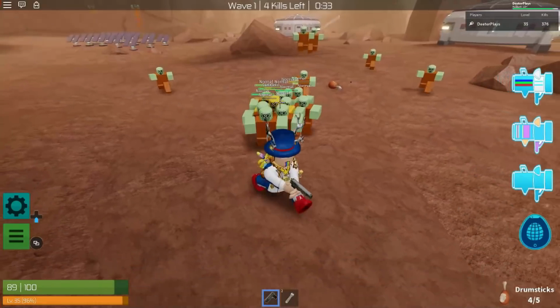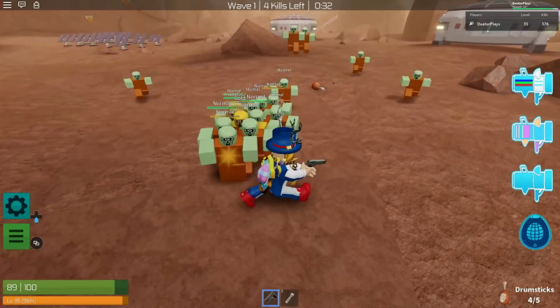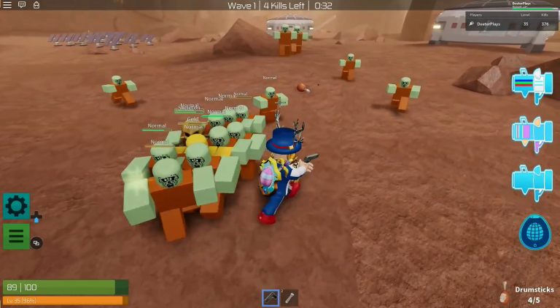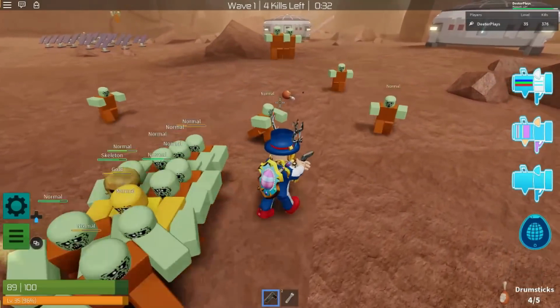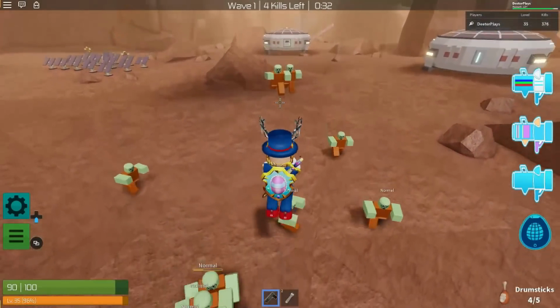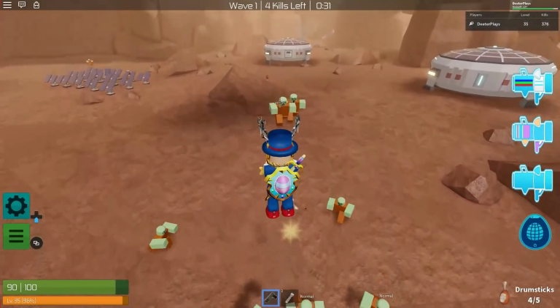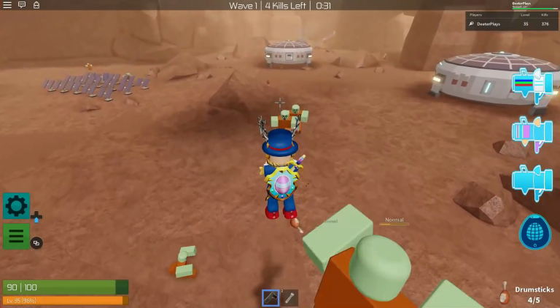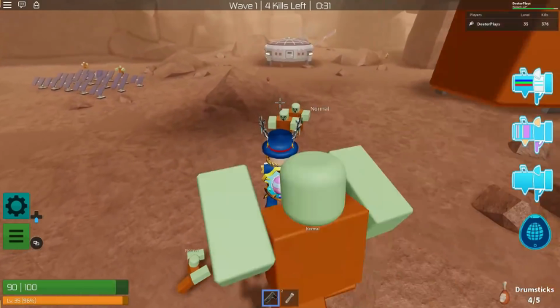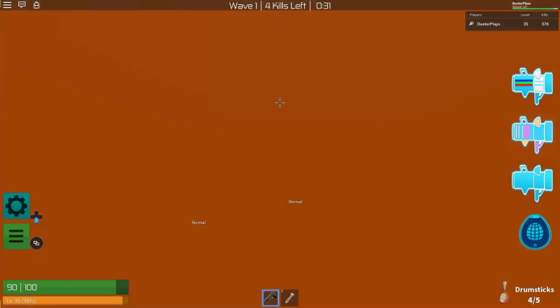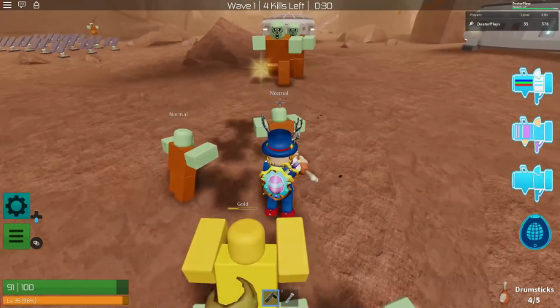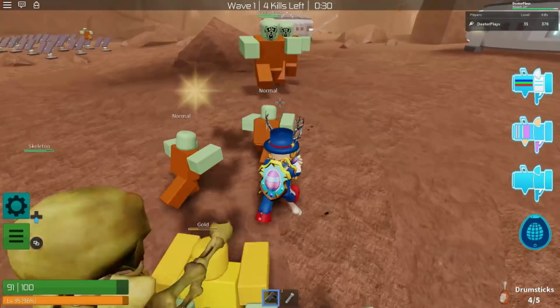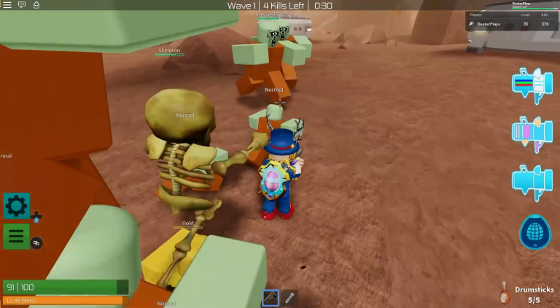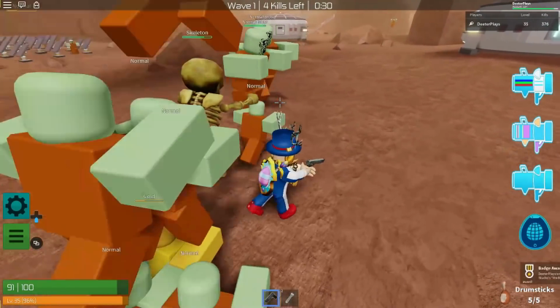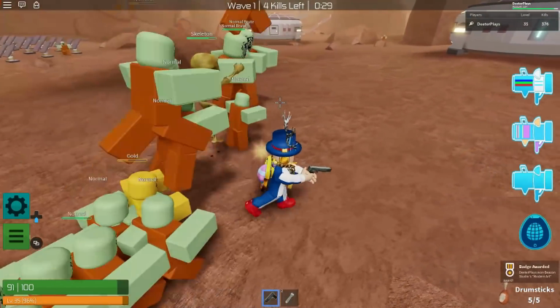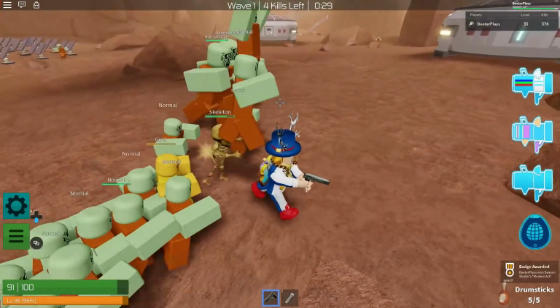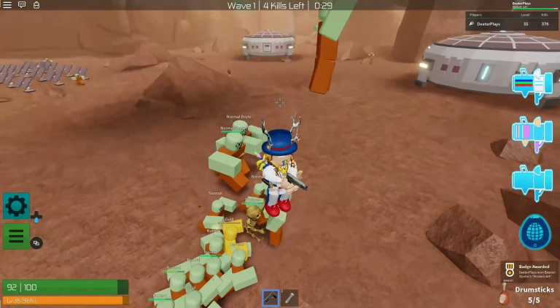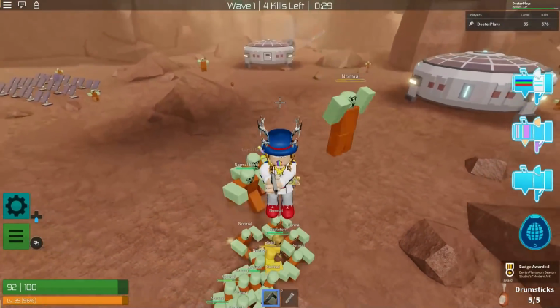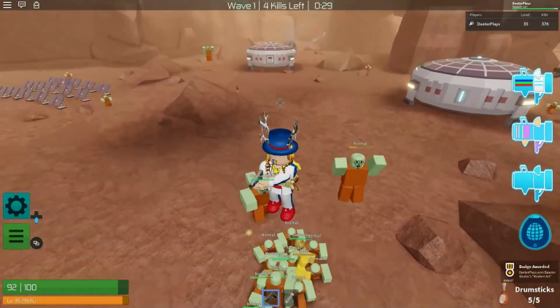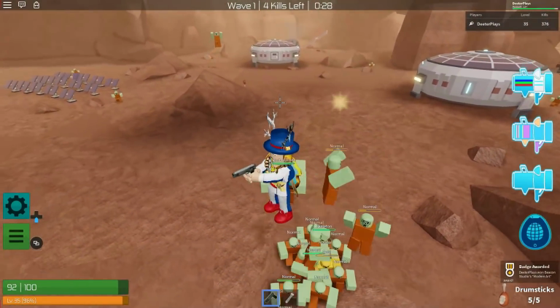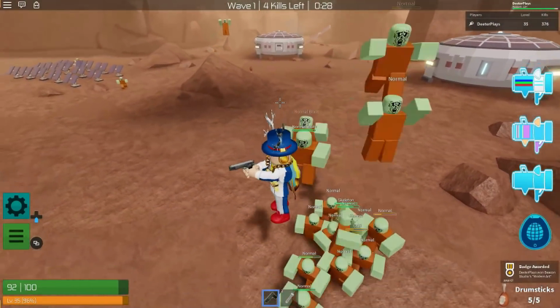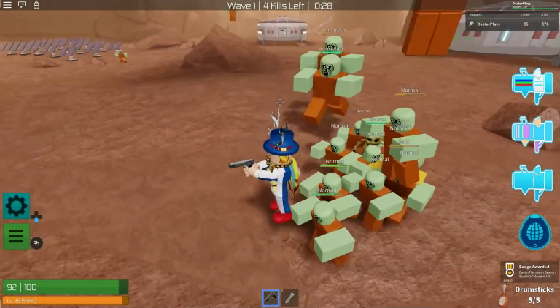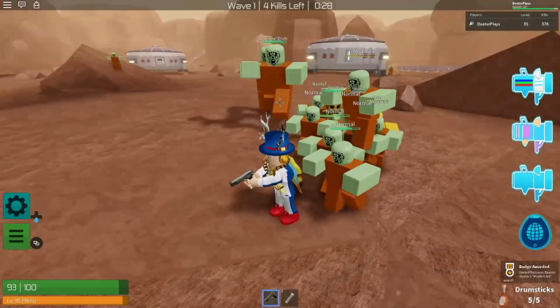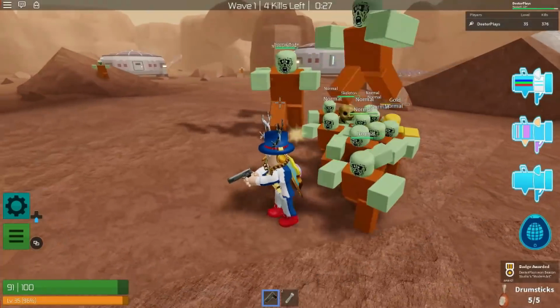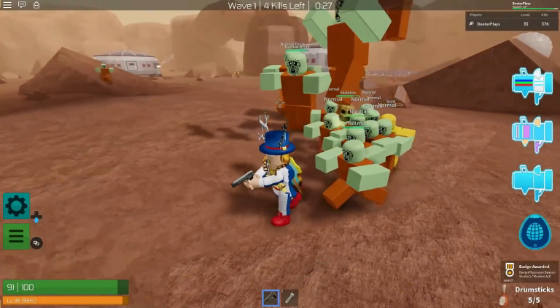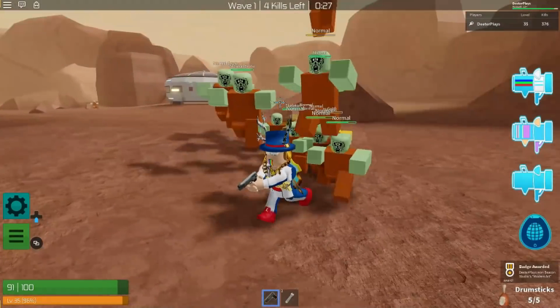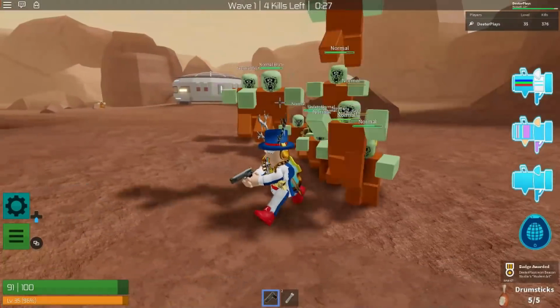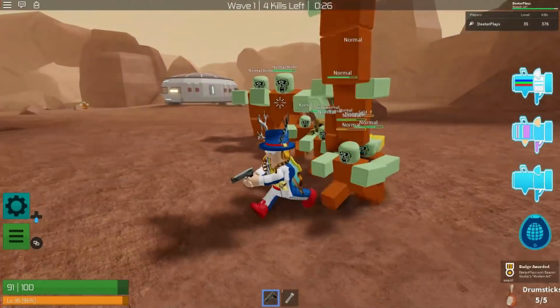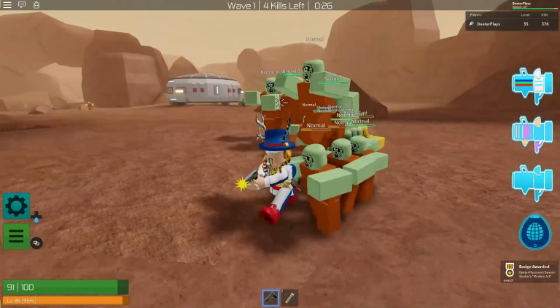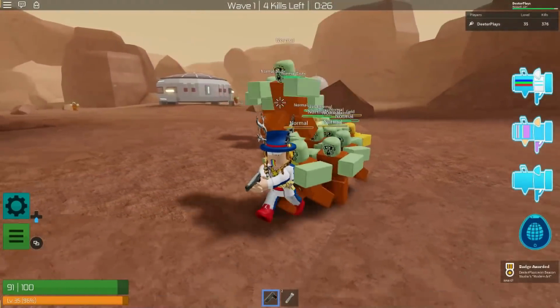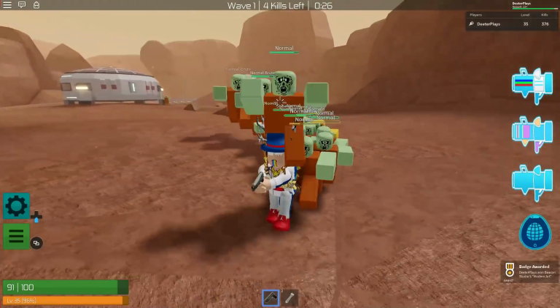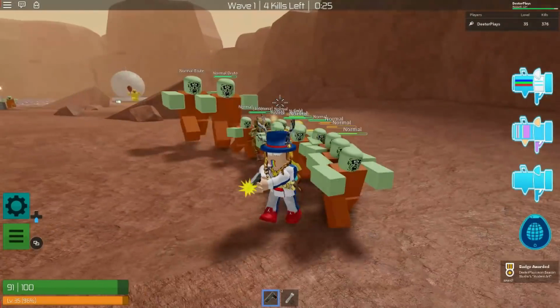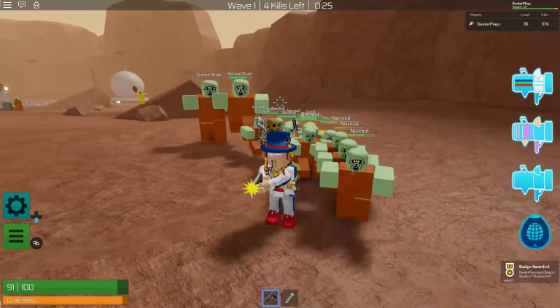Okay, there we go — one last drumstick, we've got it! Pick it up and then you're going to get a badge and you will have the item in your inventory.